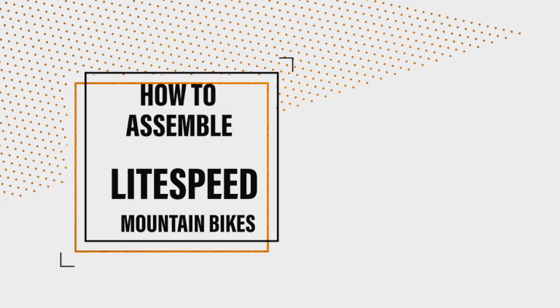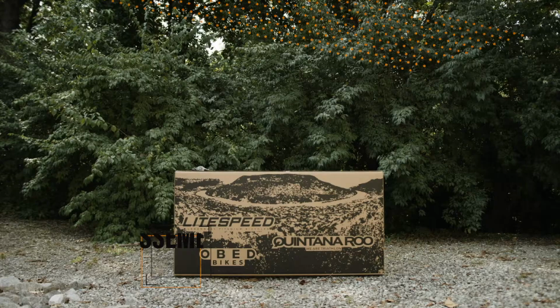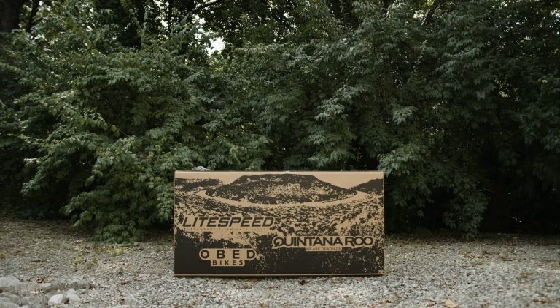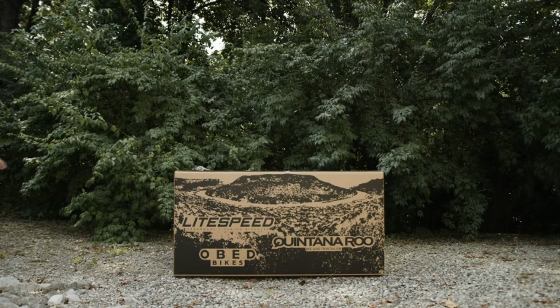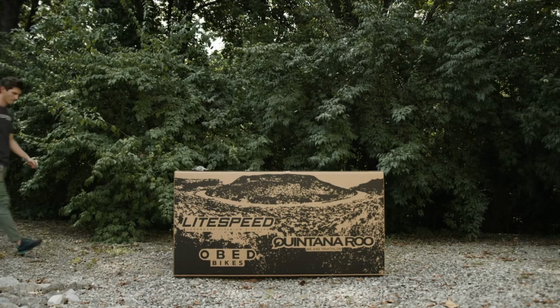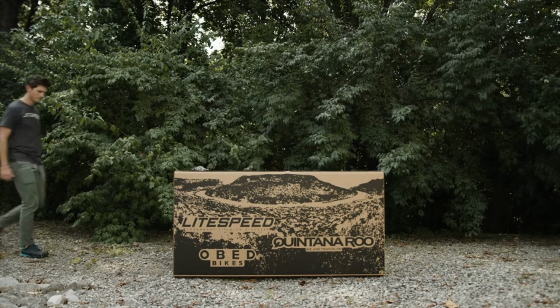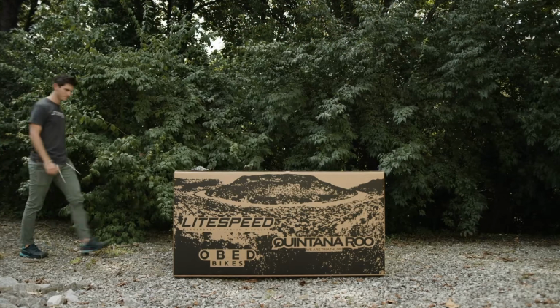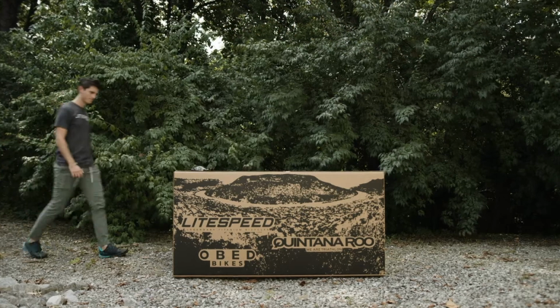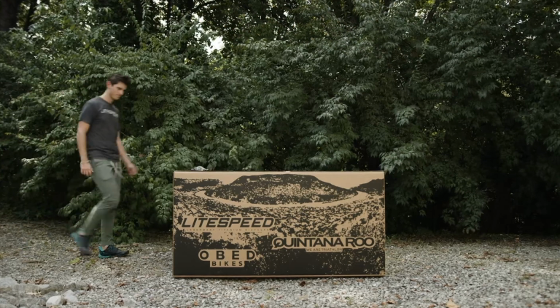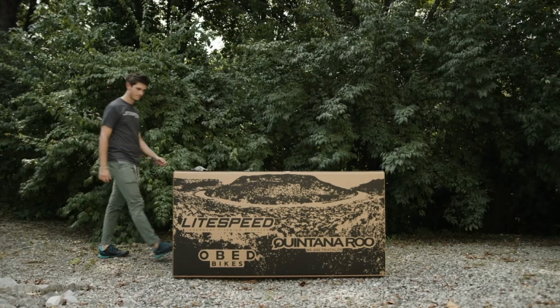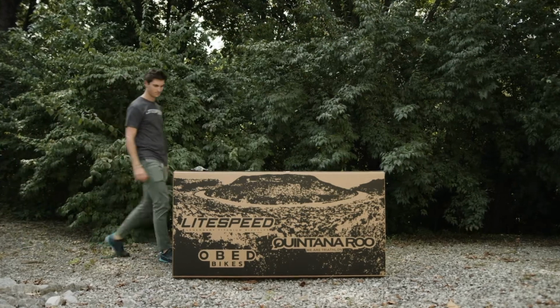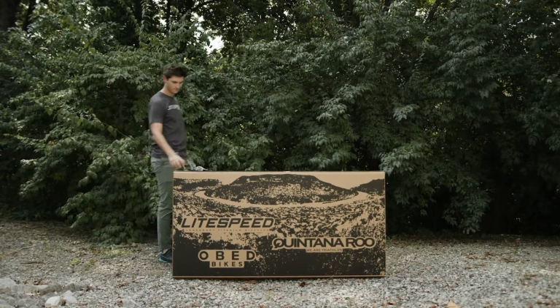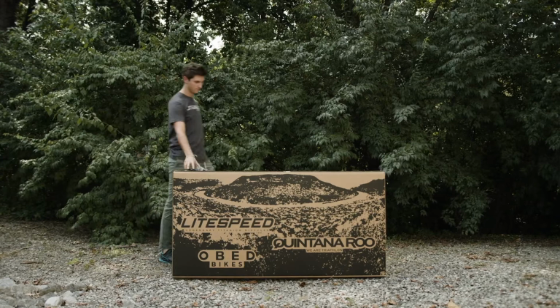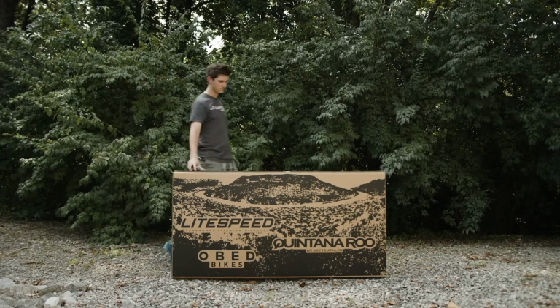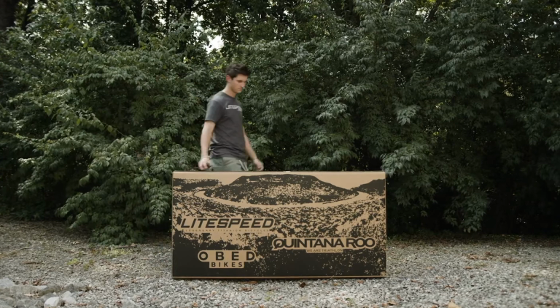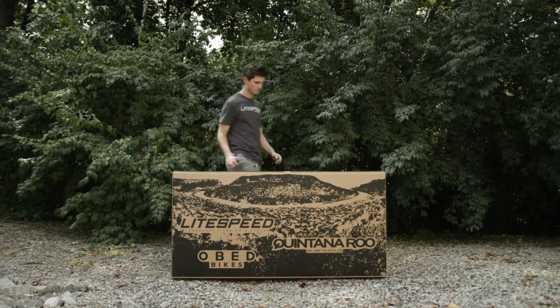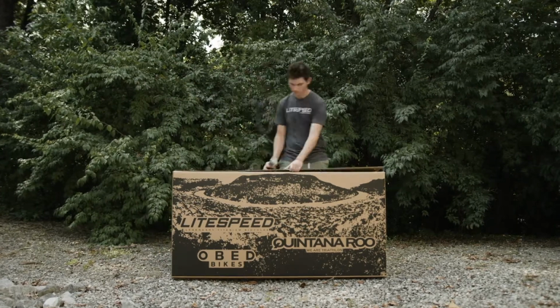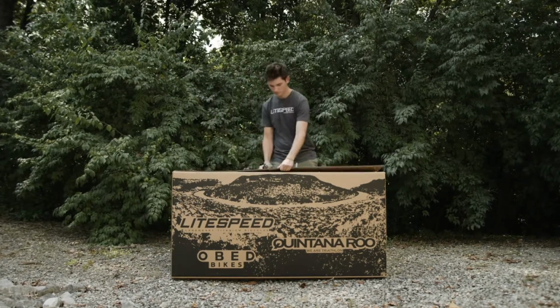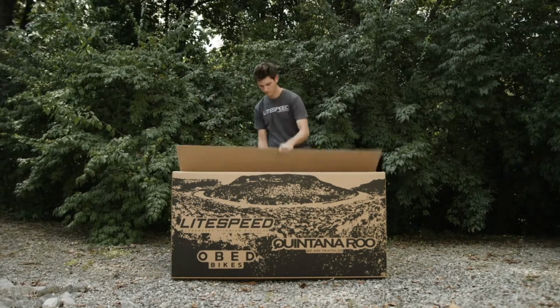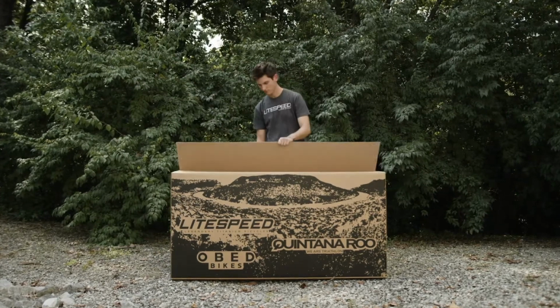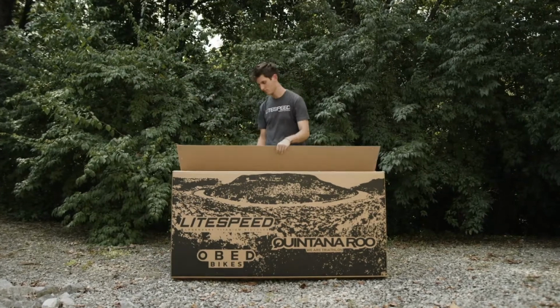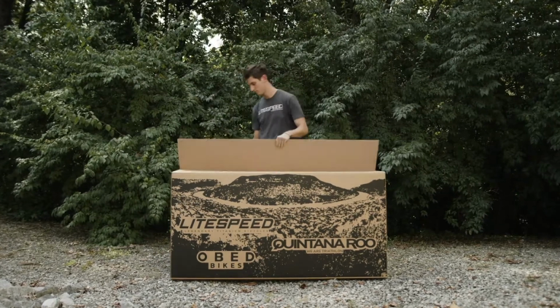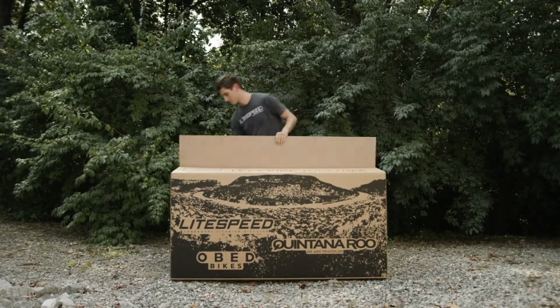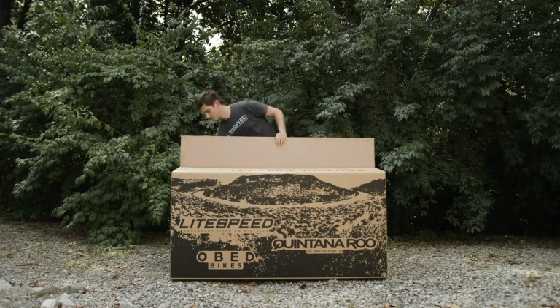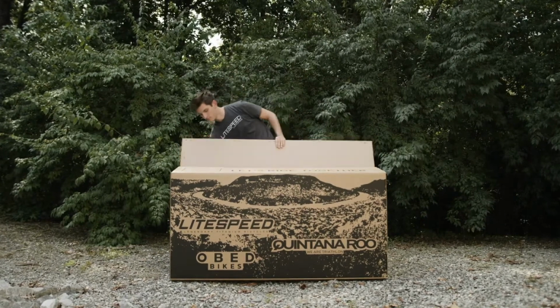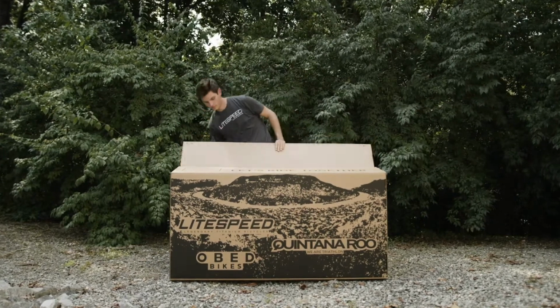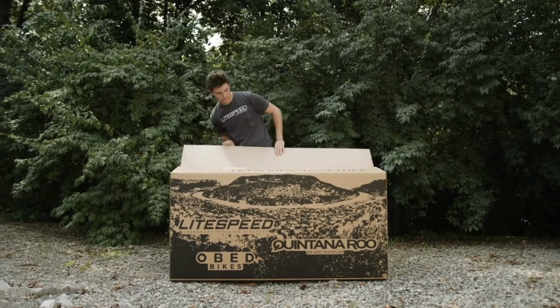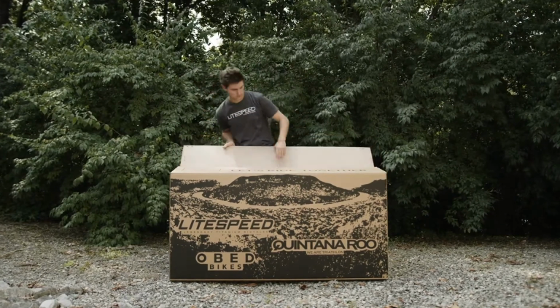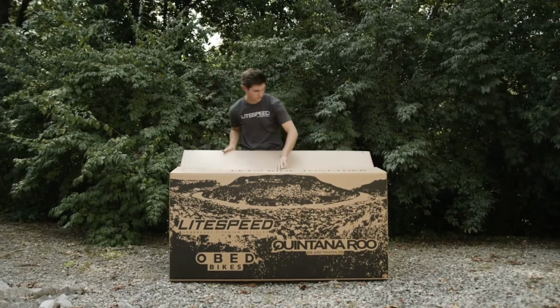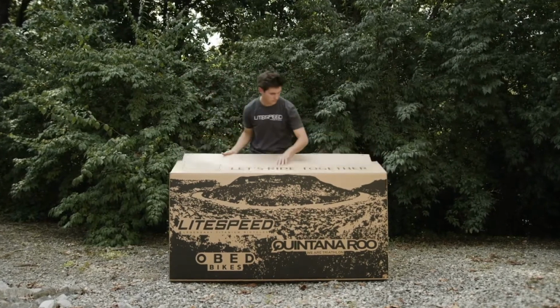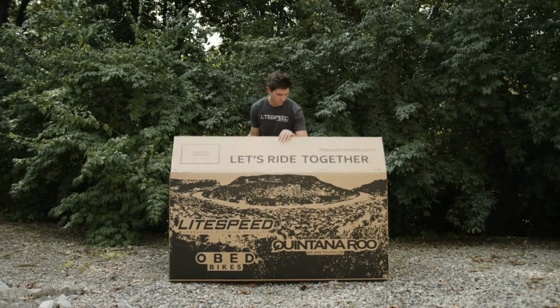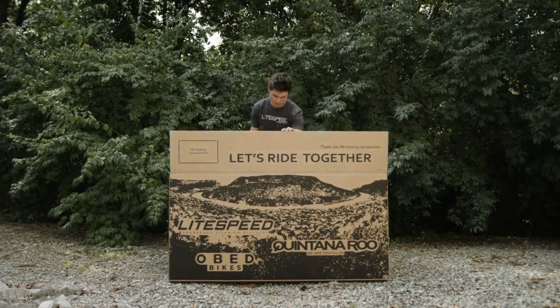In this video, we will show you how to assemble your new Lightspeed Mountain Bike. For this build, we will be using the Pinhoti 3.